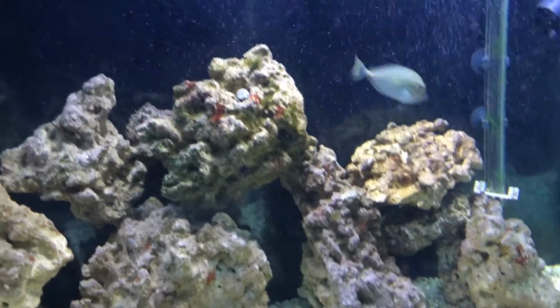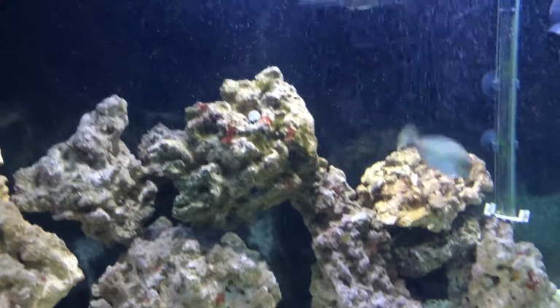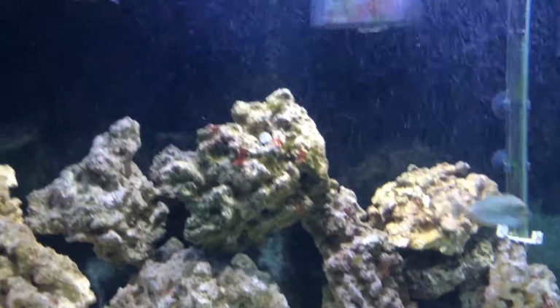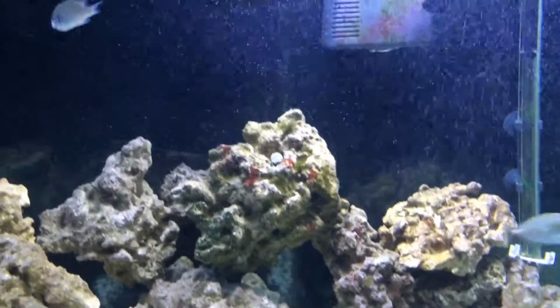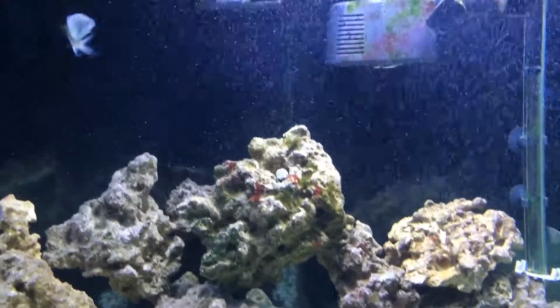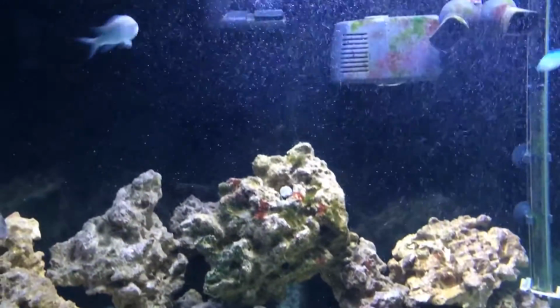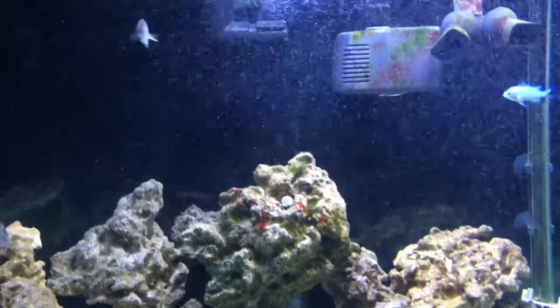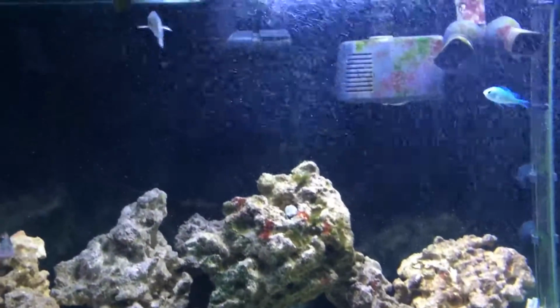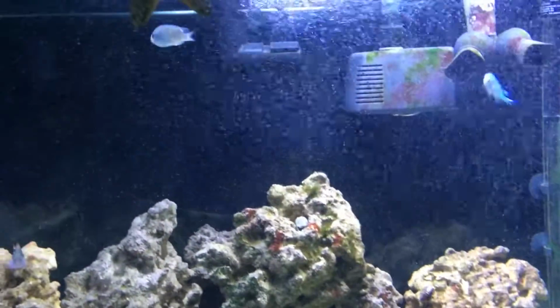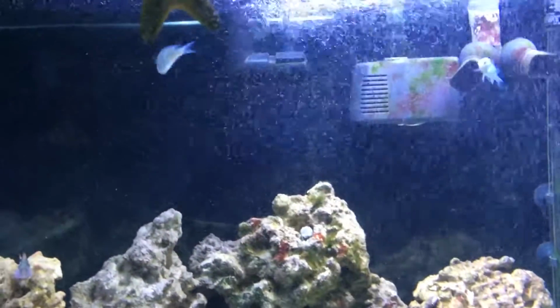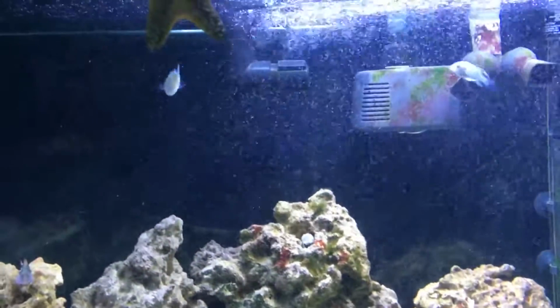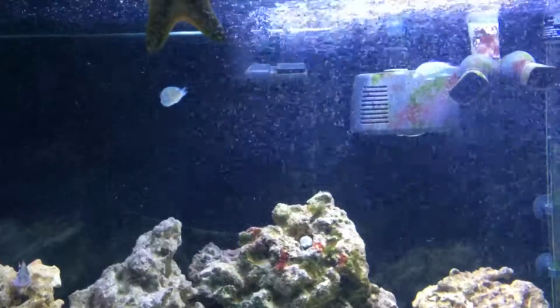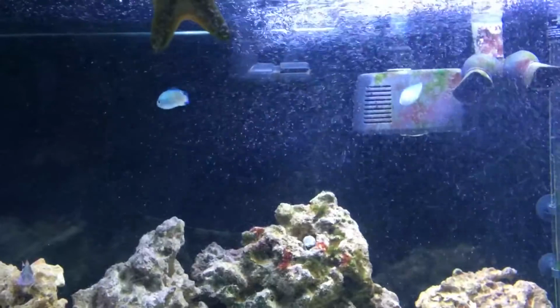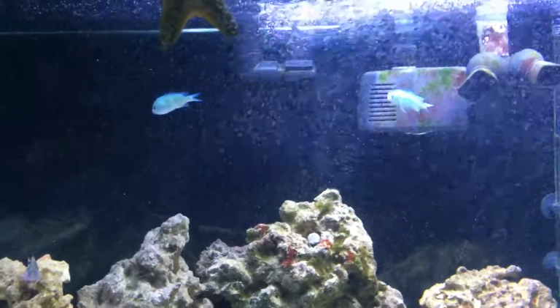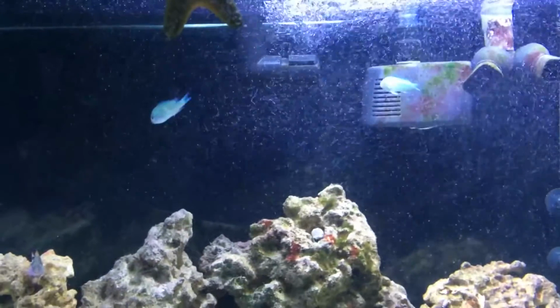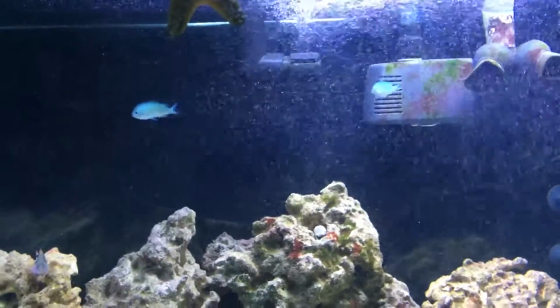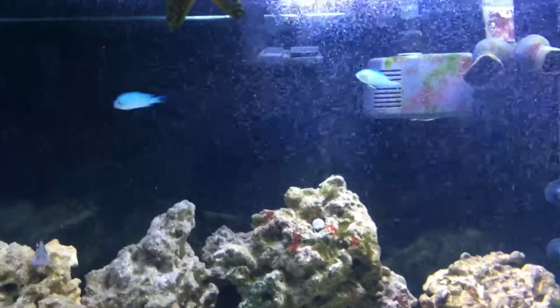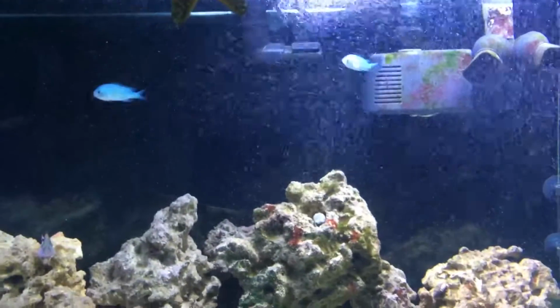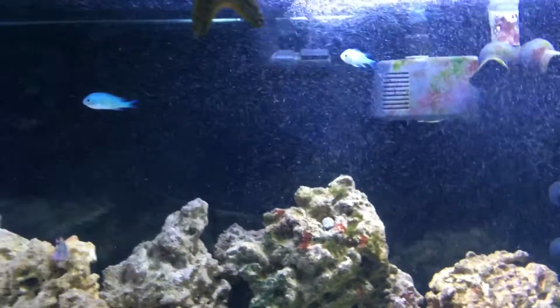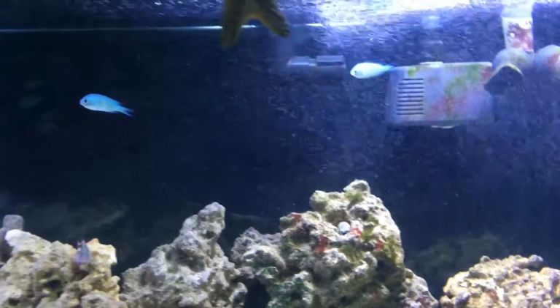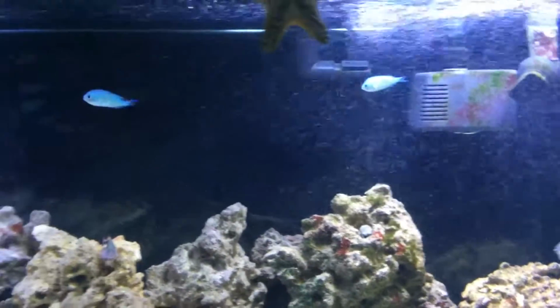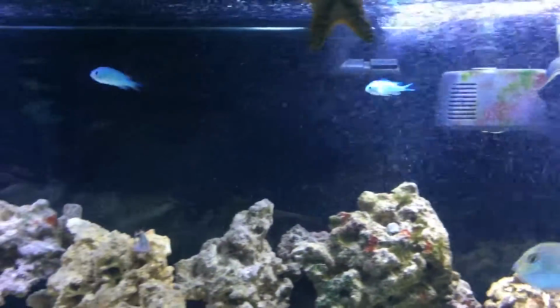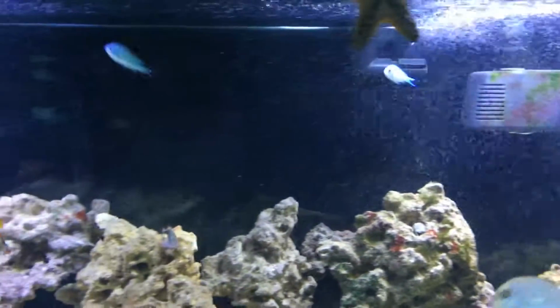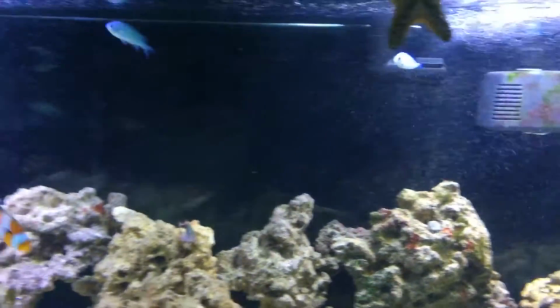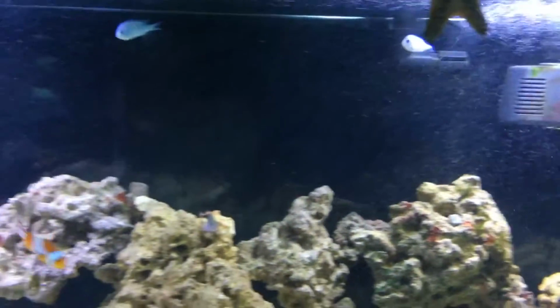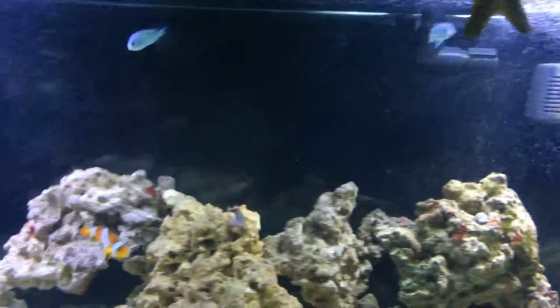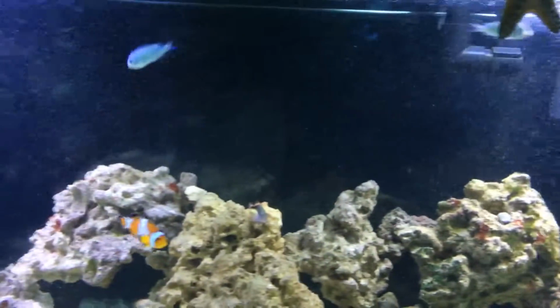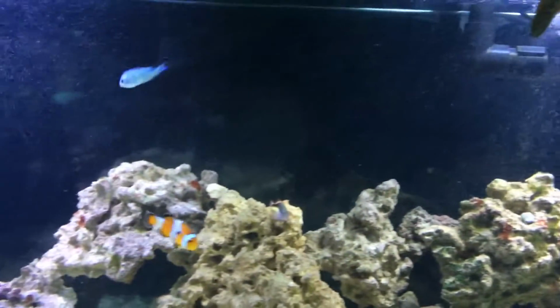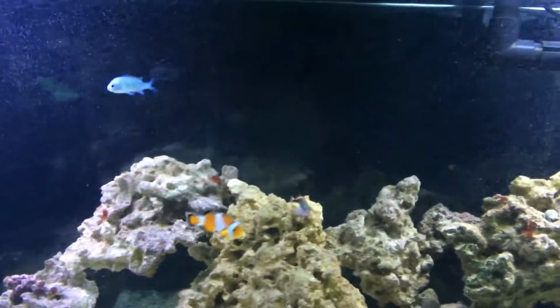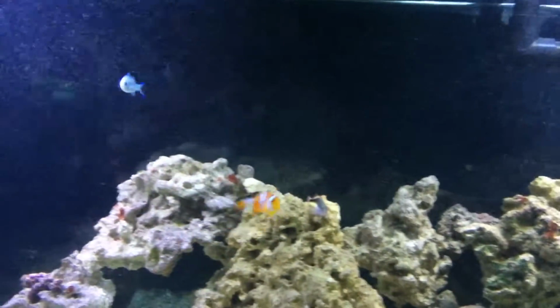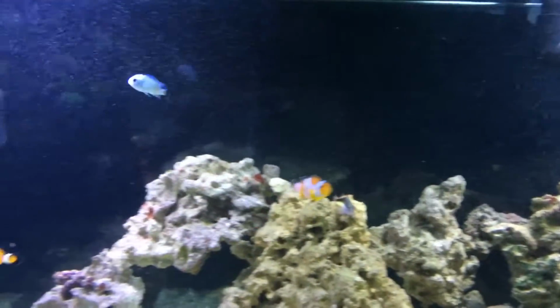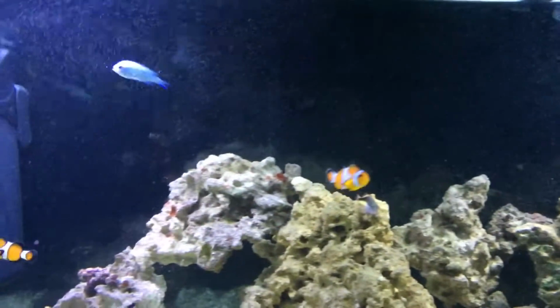Those little bubbles that are coming from that protein skimmer — I just fed the fish so the protein kind of thing went down.